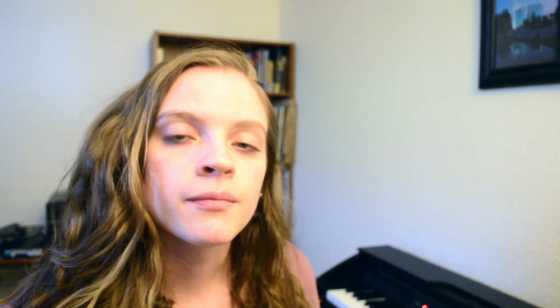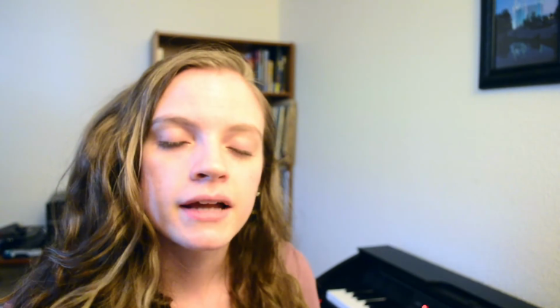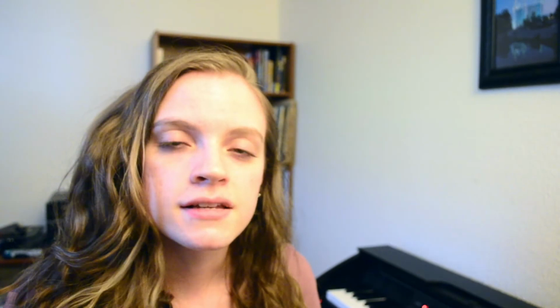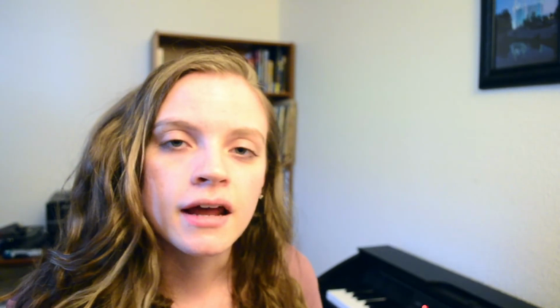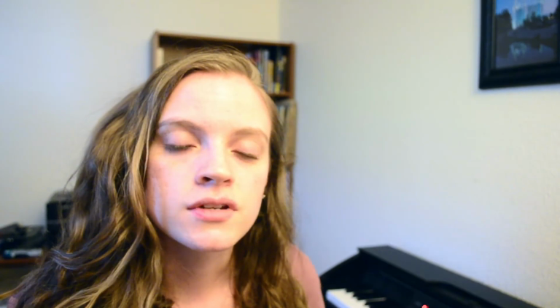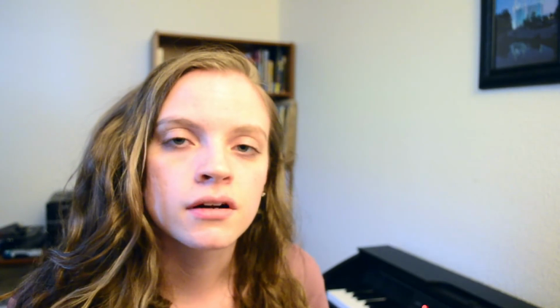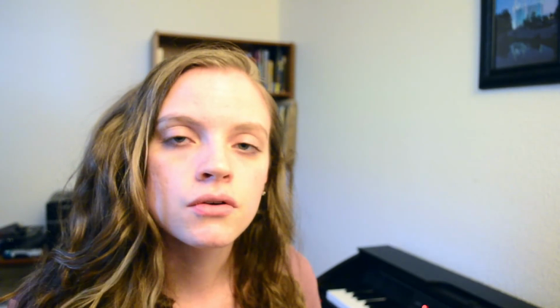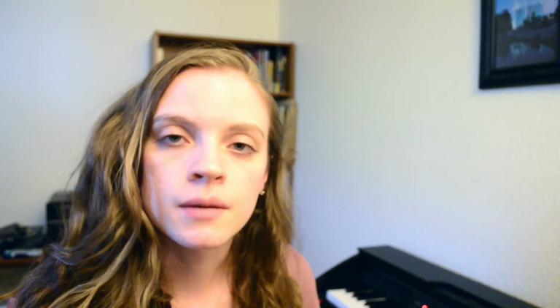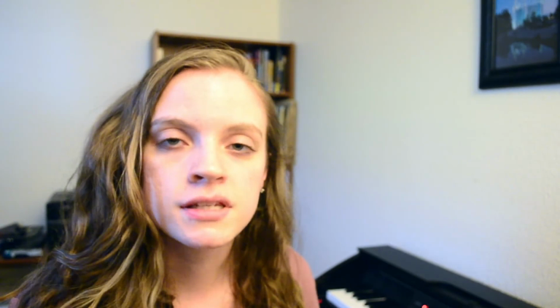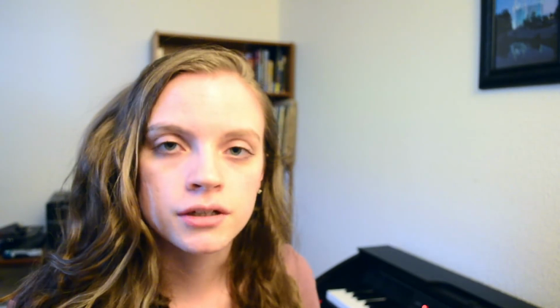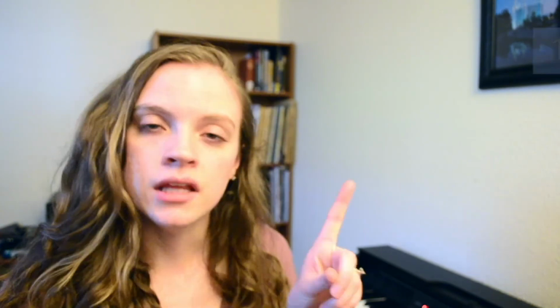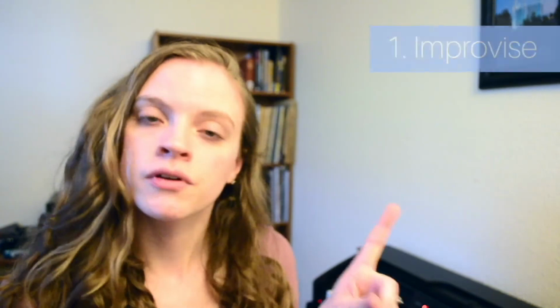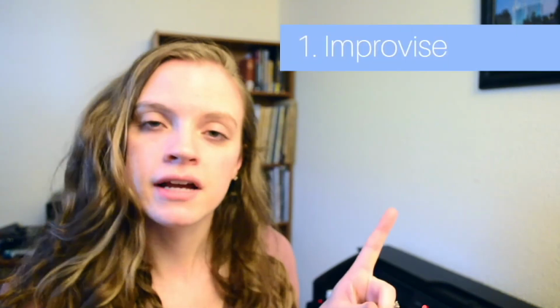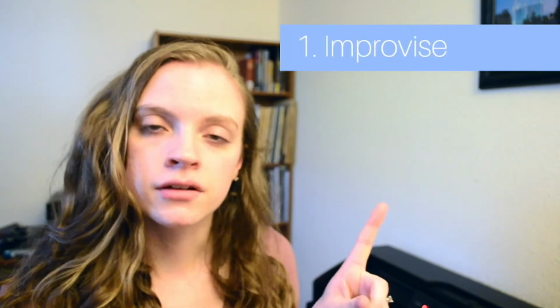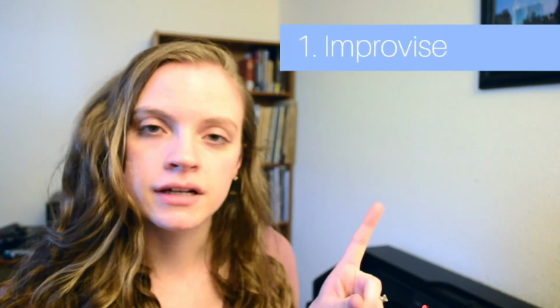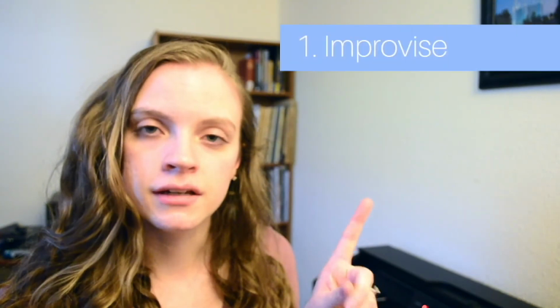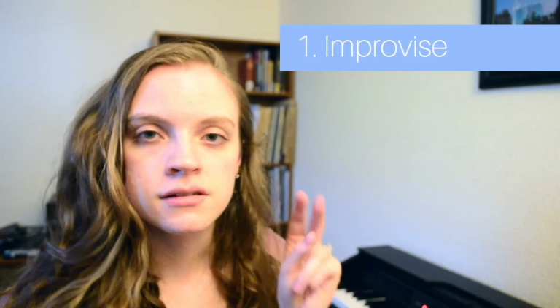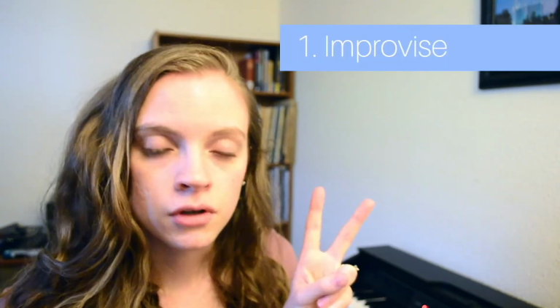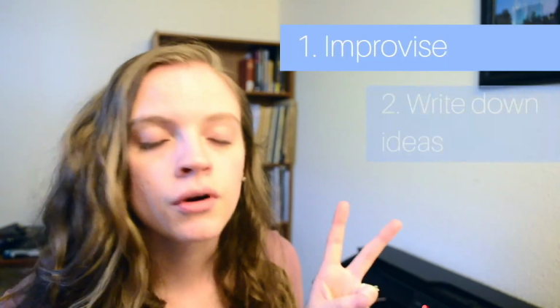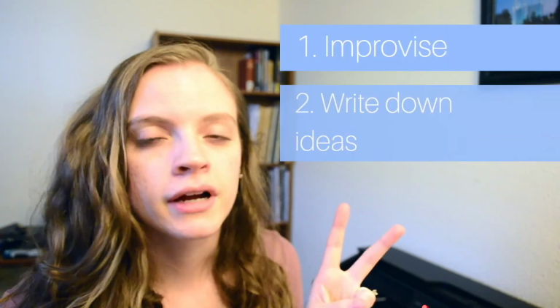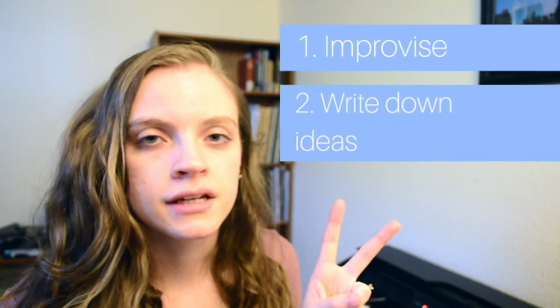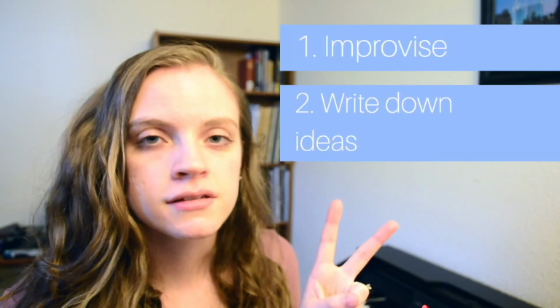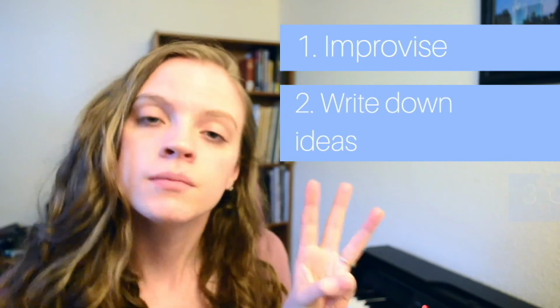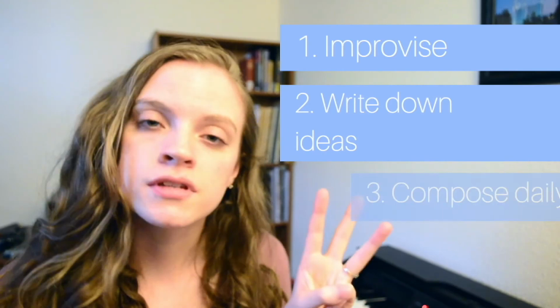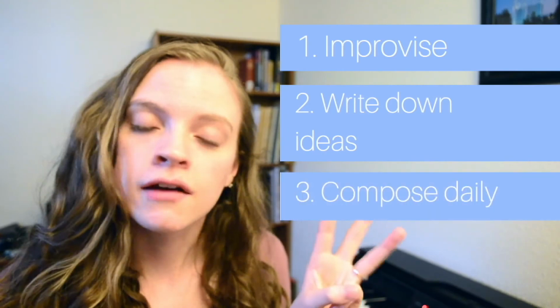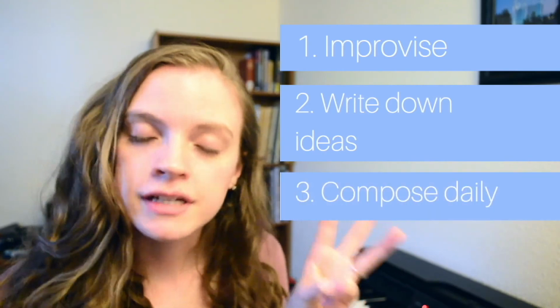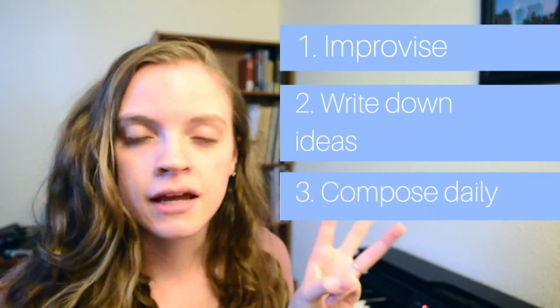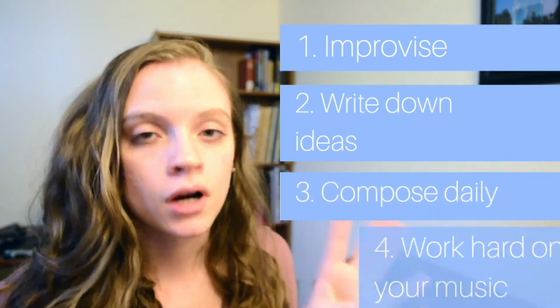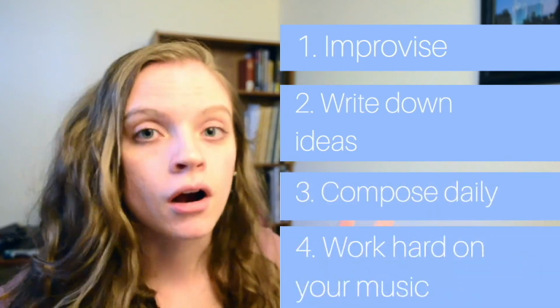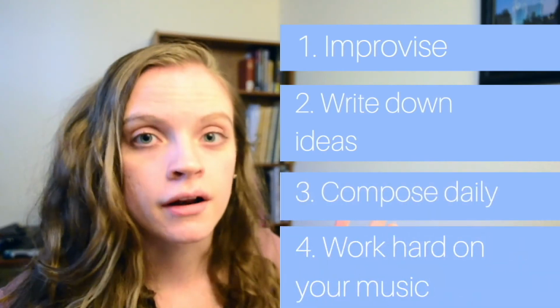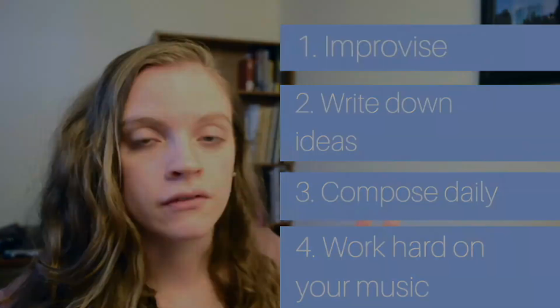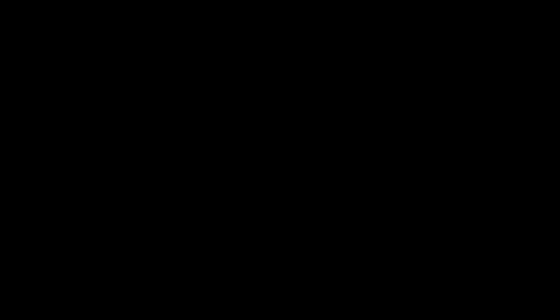Those are some of my ideas on how to start a new composition: improvise on your ideas, record your ideas, compose every day, and work hard on it every day.